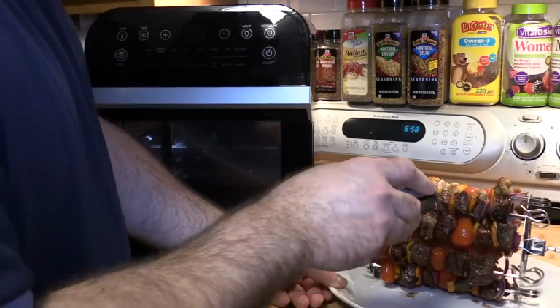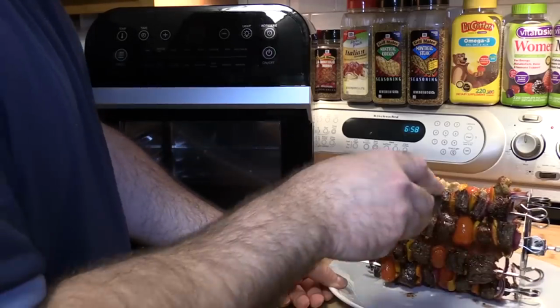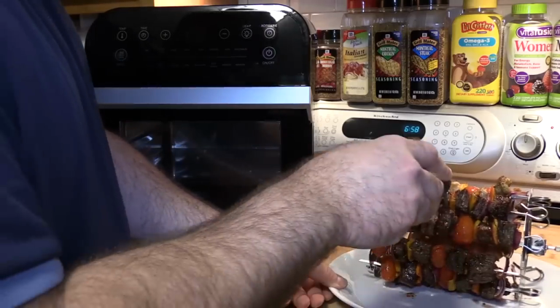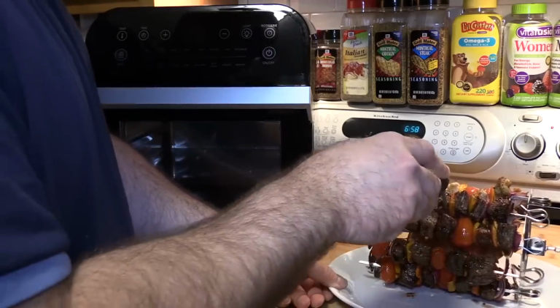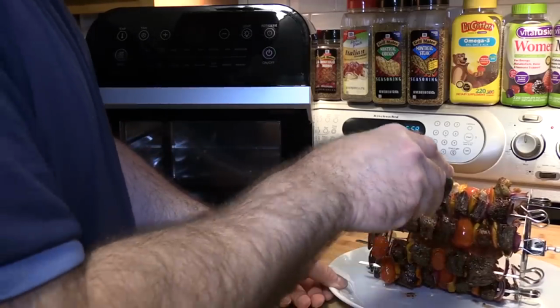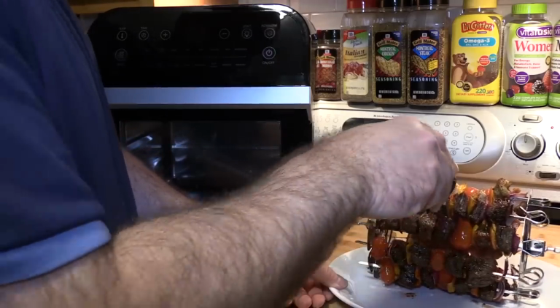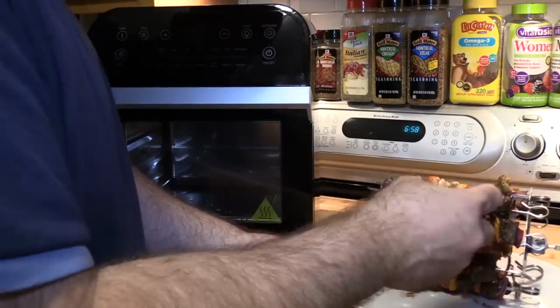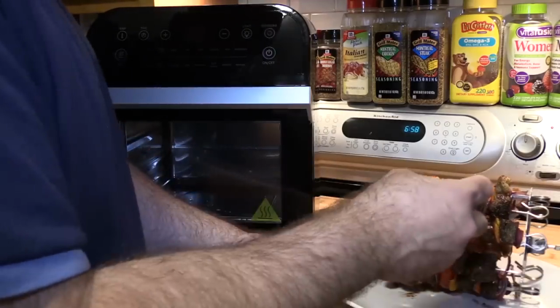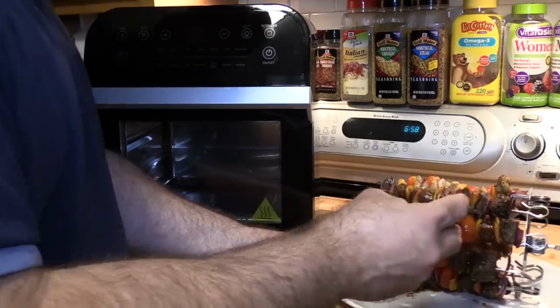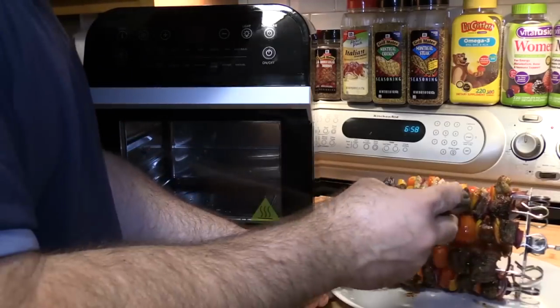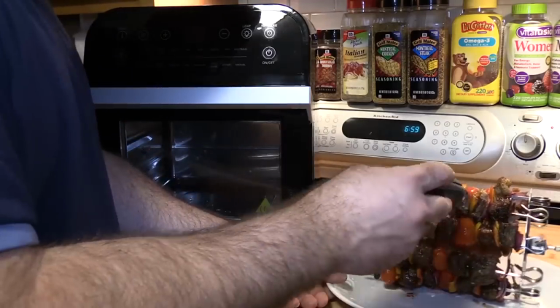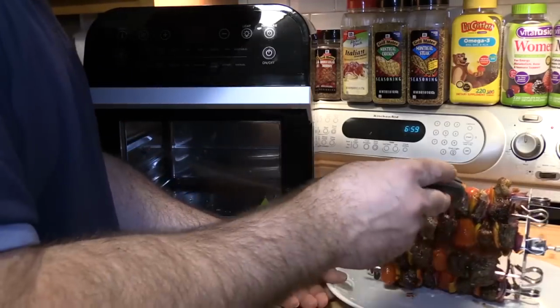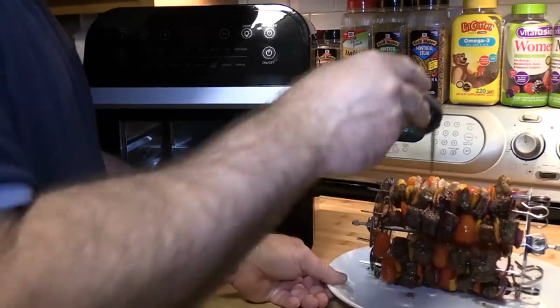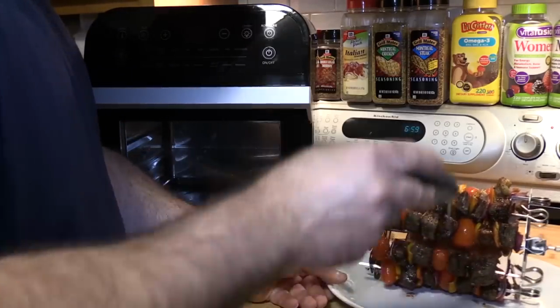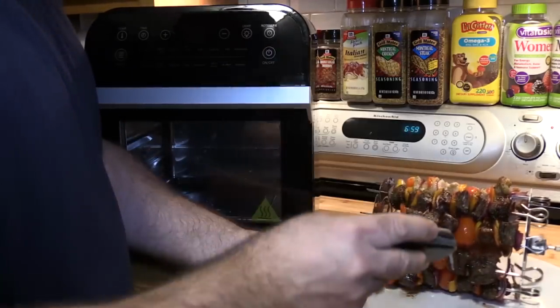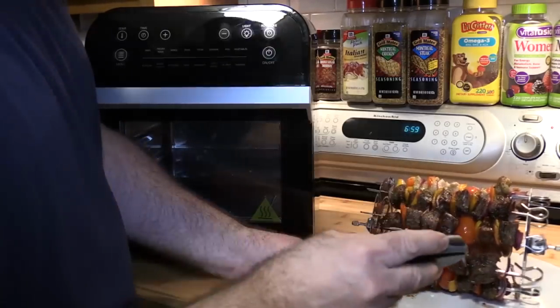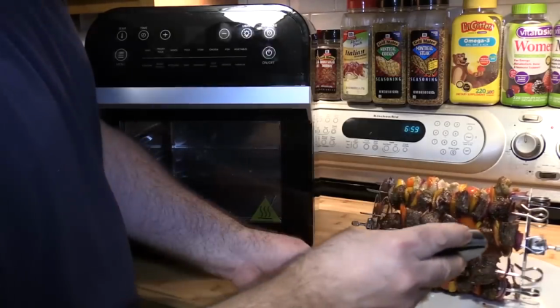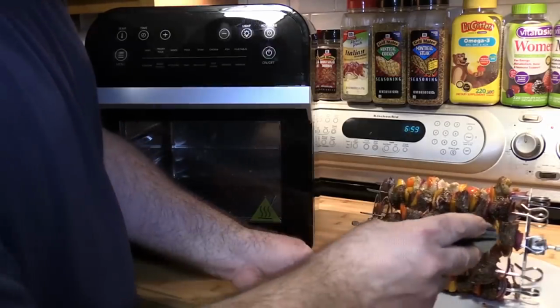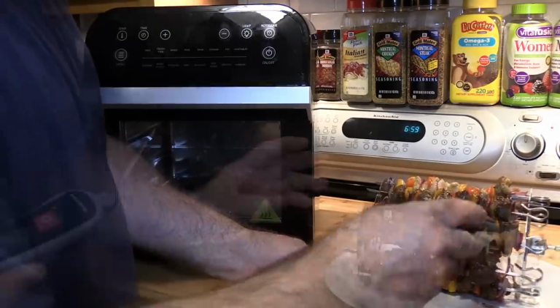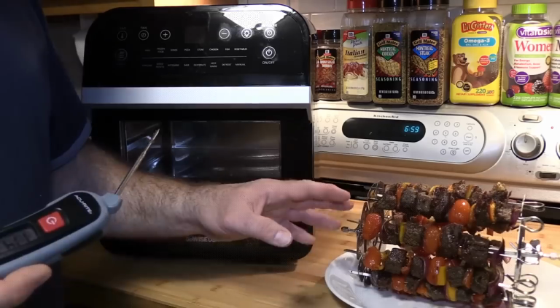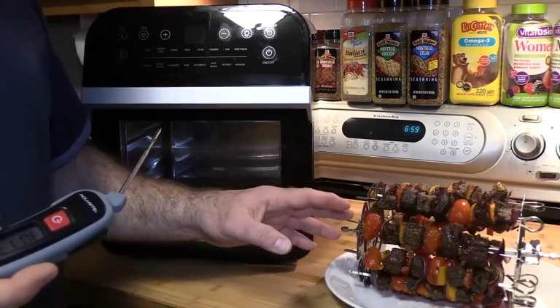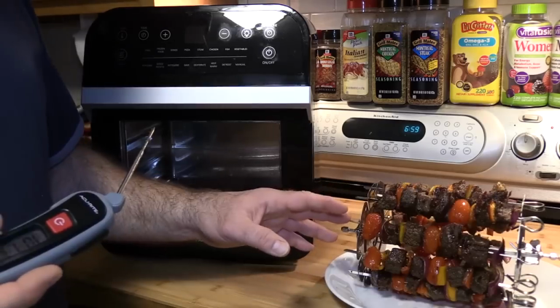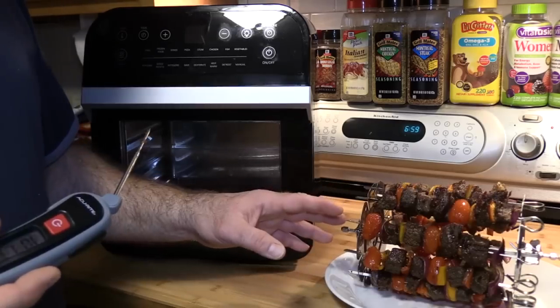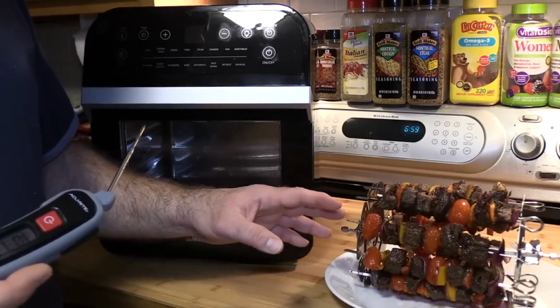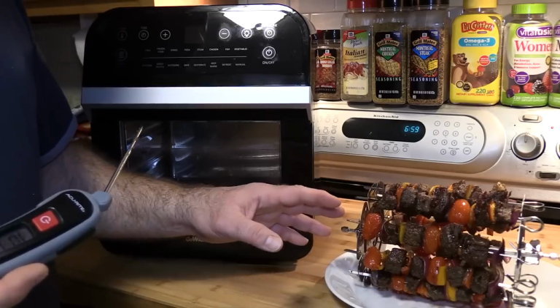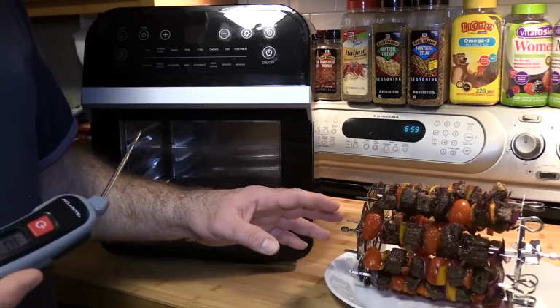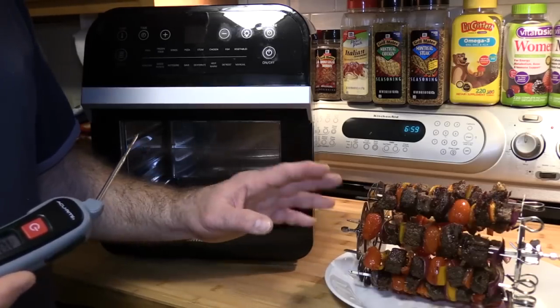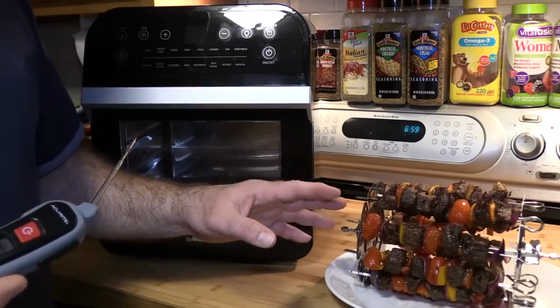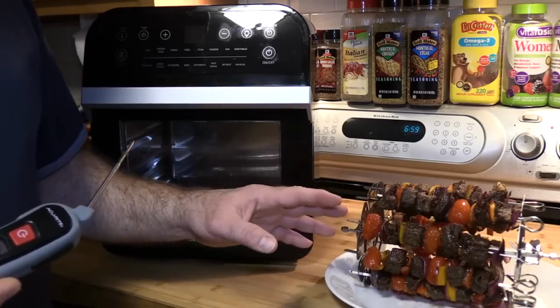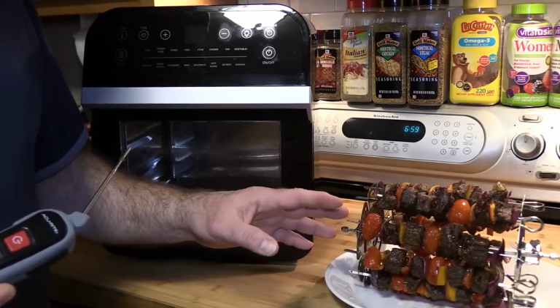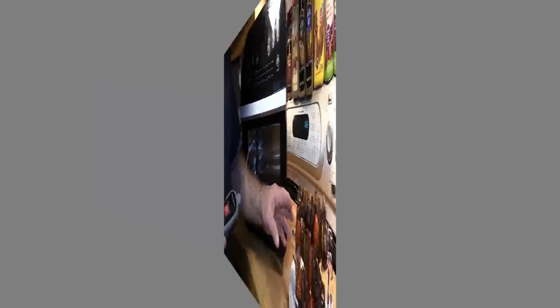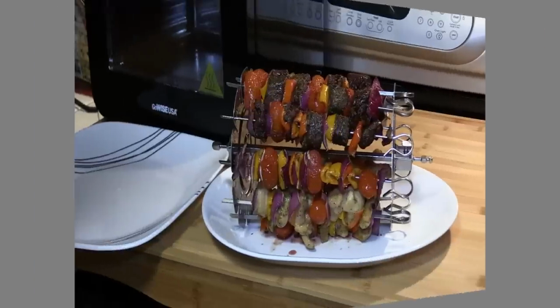Looks like there may be a slight hot spot in this oven — not a hundred percent on that. Chicken appears to be done. I do want to flip this around or maybe just spin it around and check some of the meat. I think we're good. So we're going to let this sit for a few minutes and then we'll give it a try.